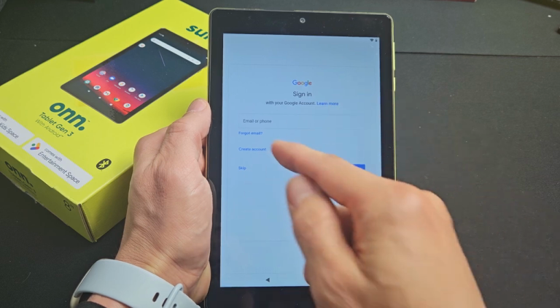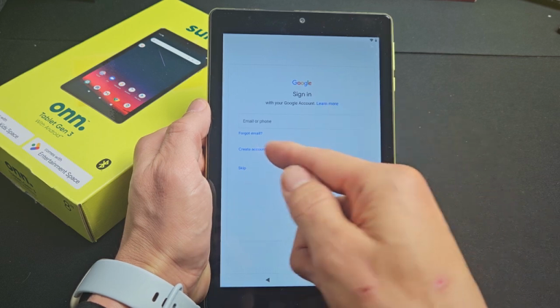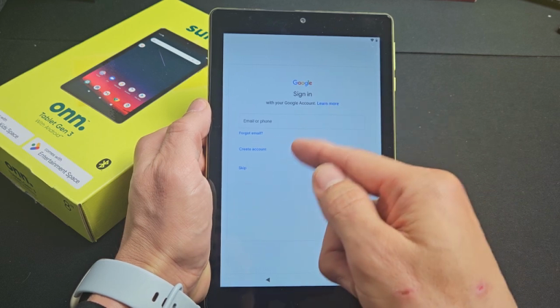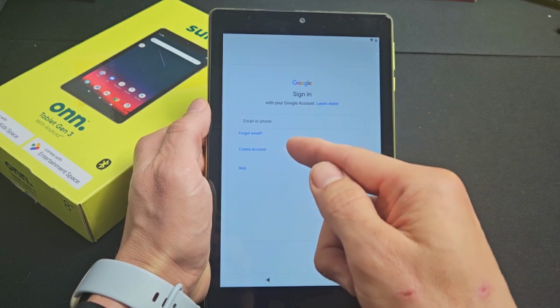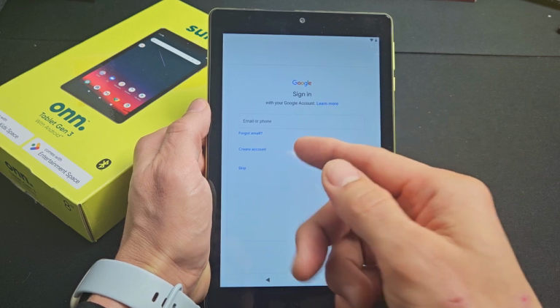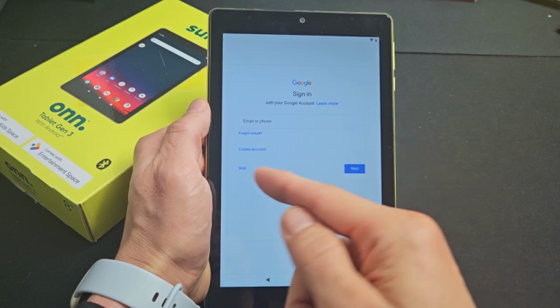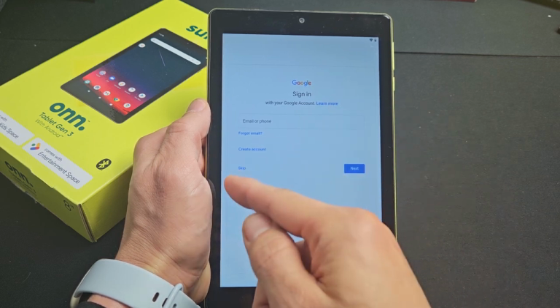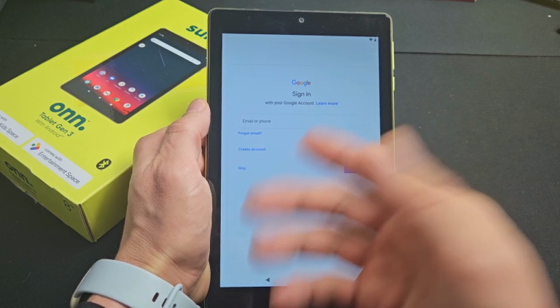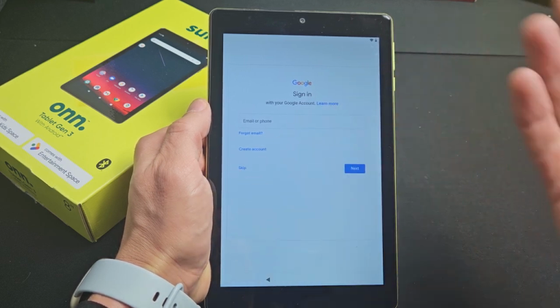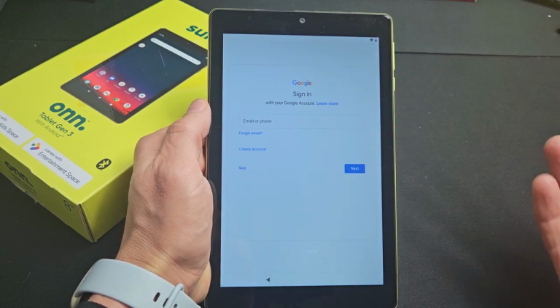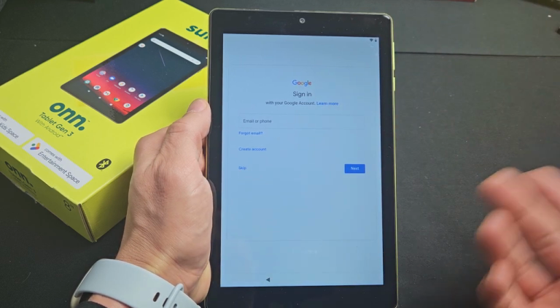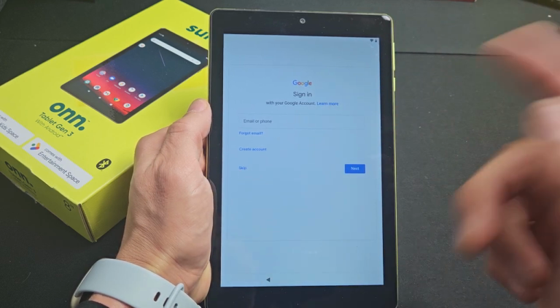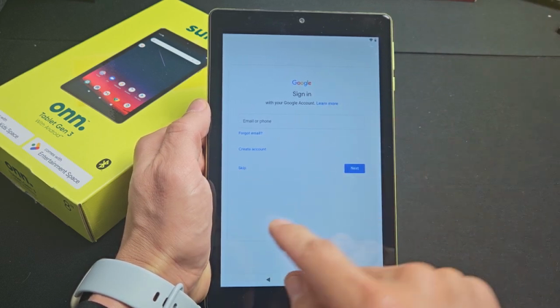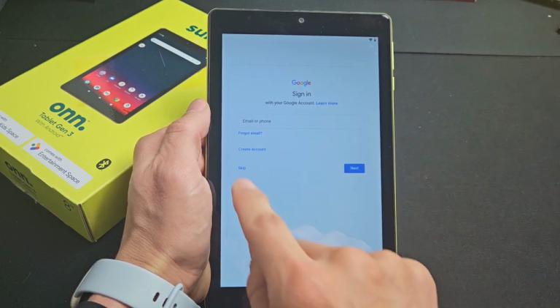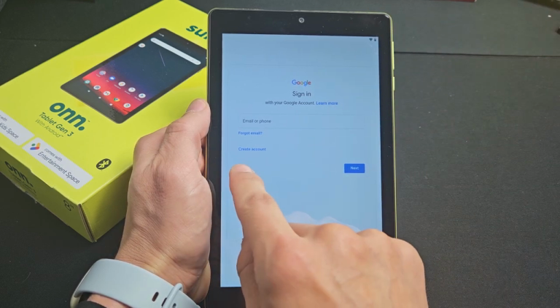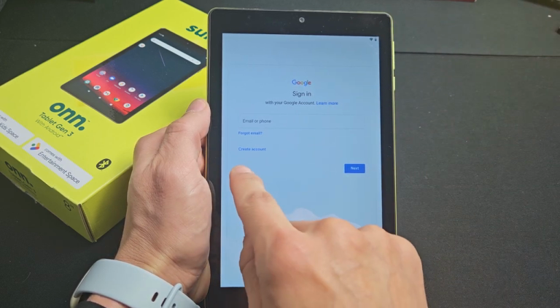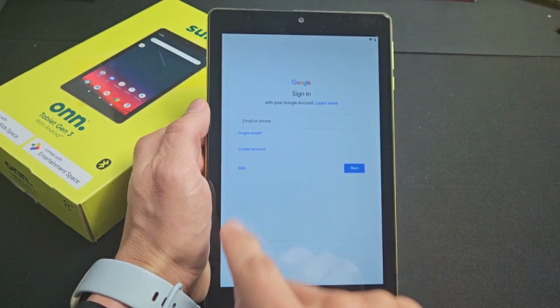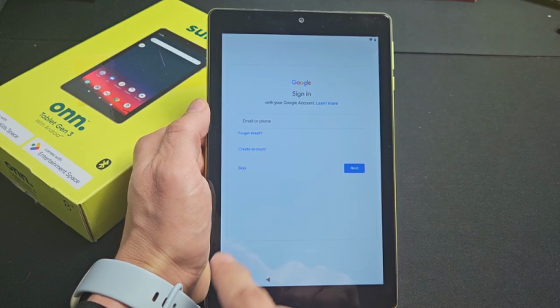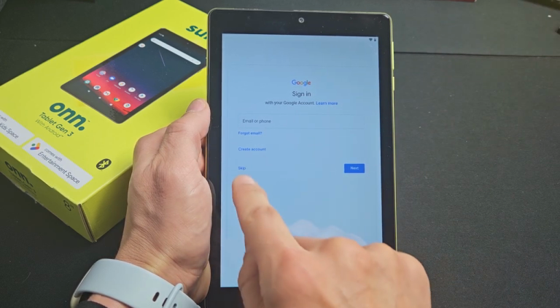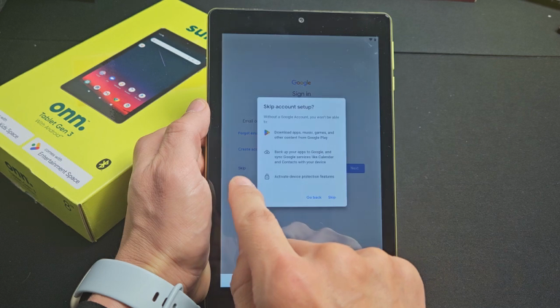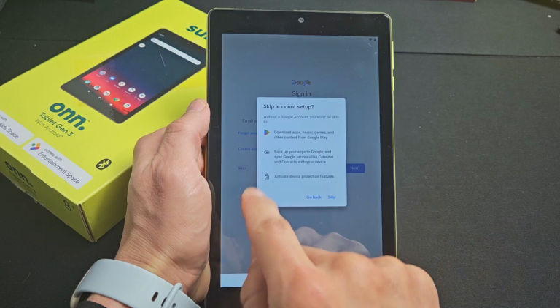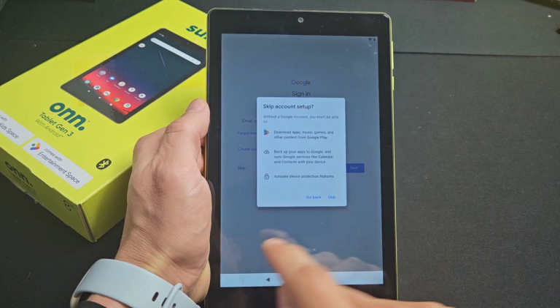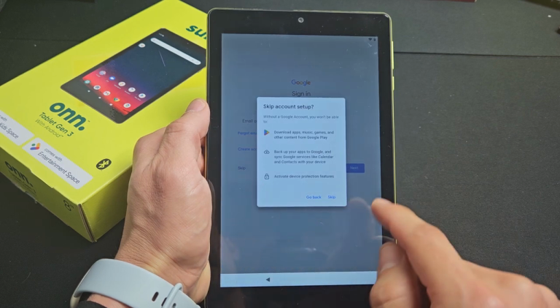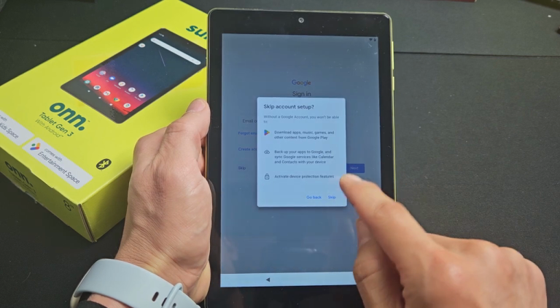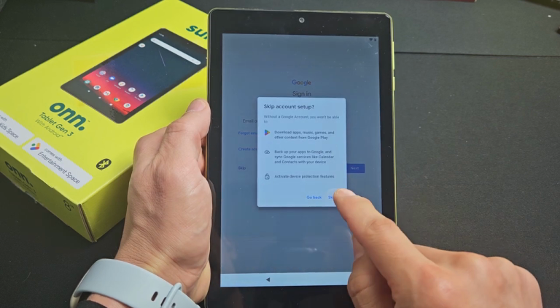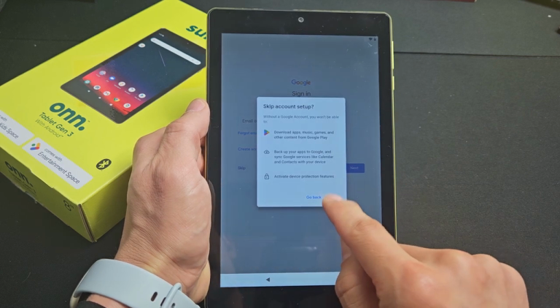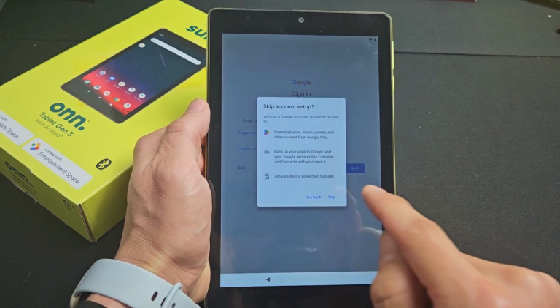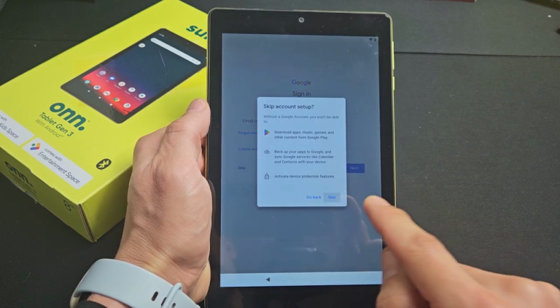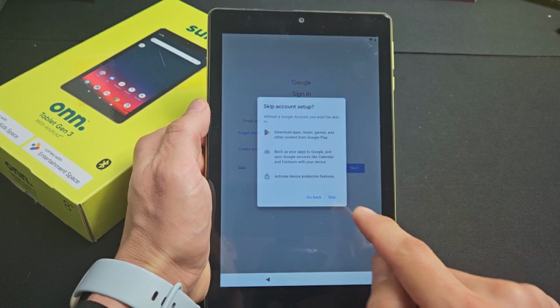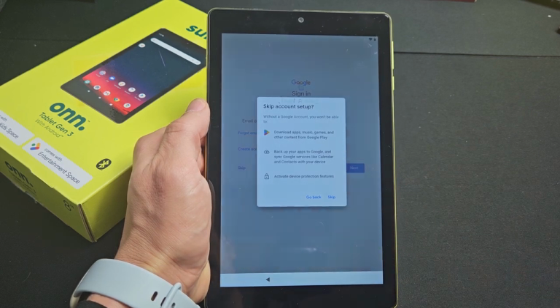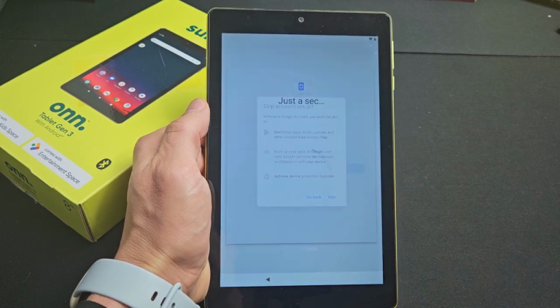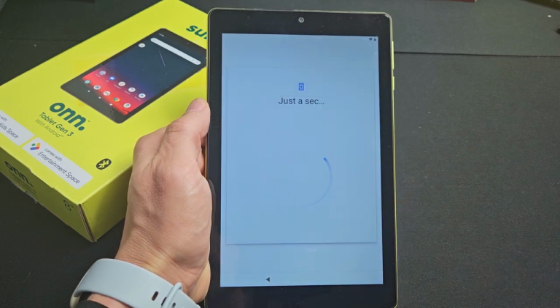I'm going to skip and do the Google sign-in later. I'll tap Skip right there as well.